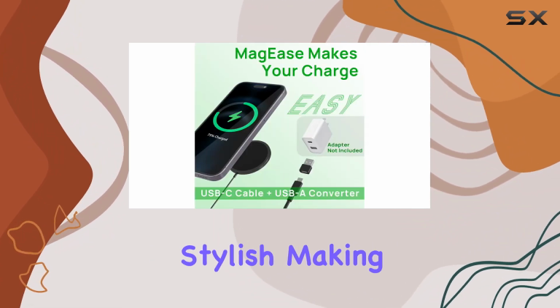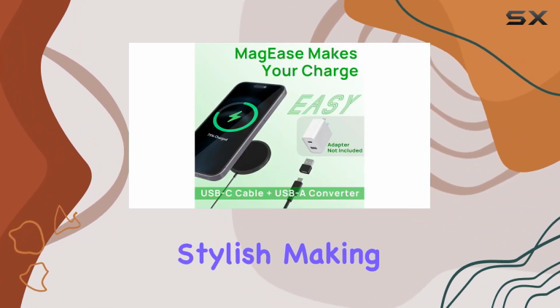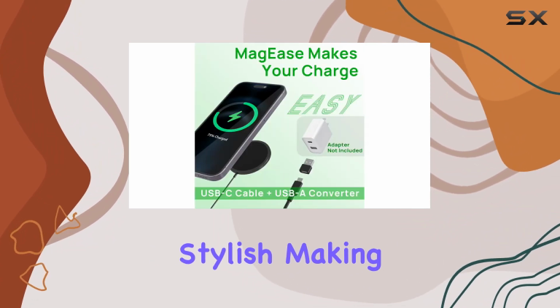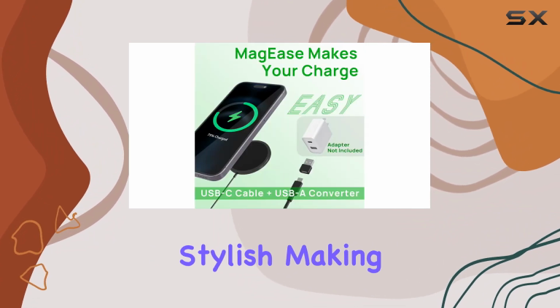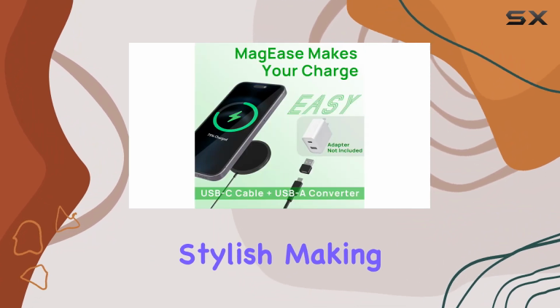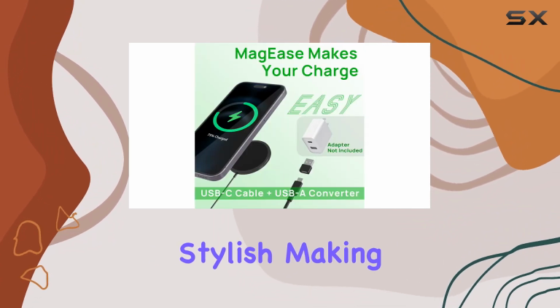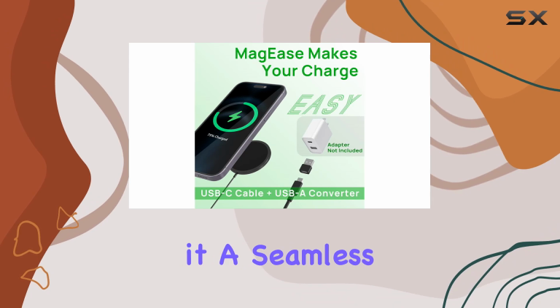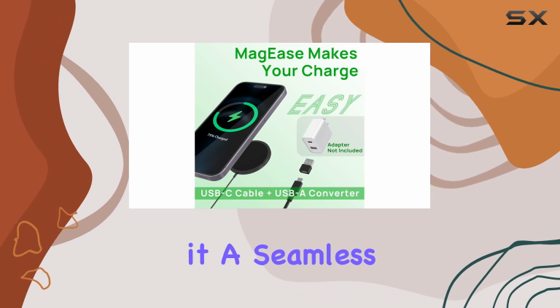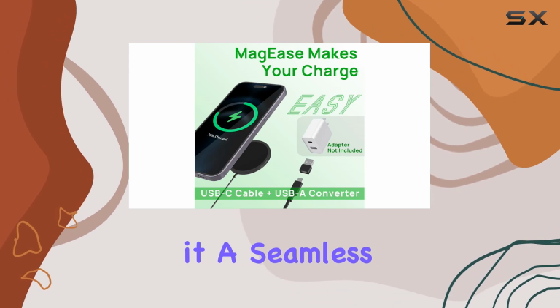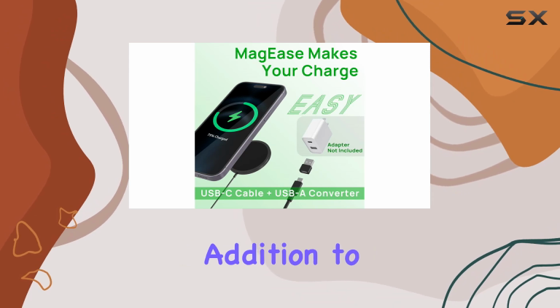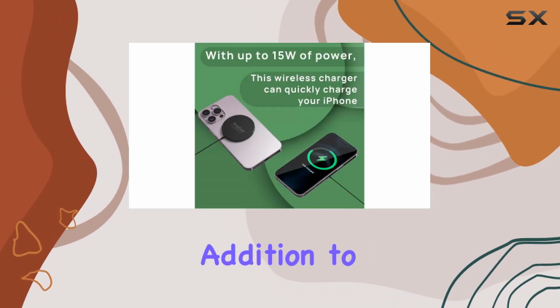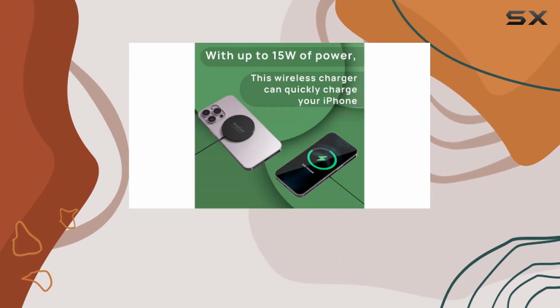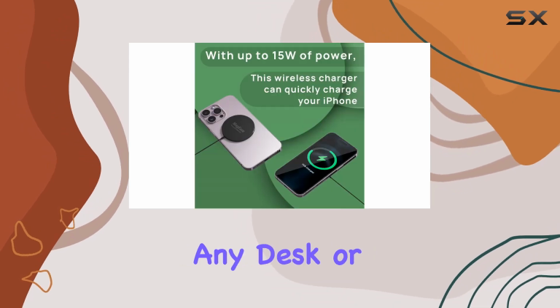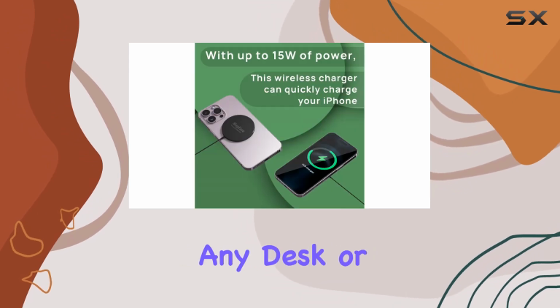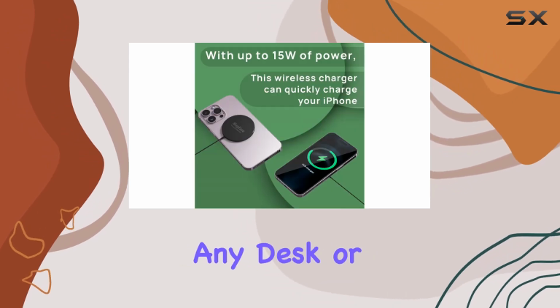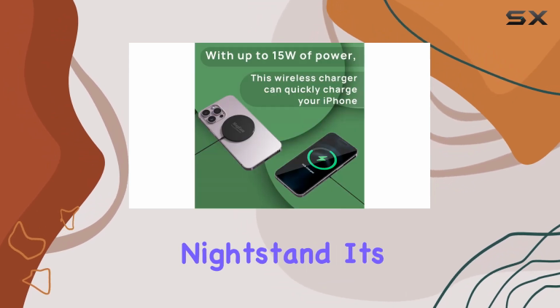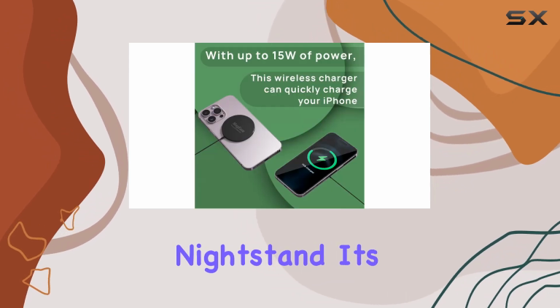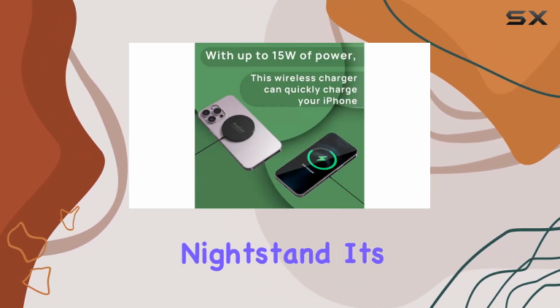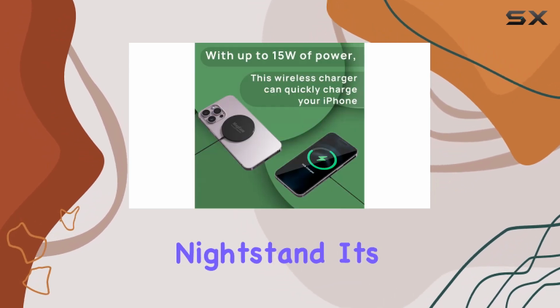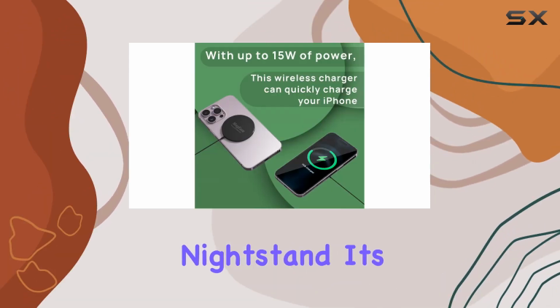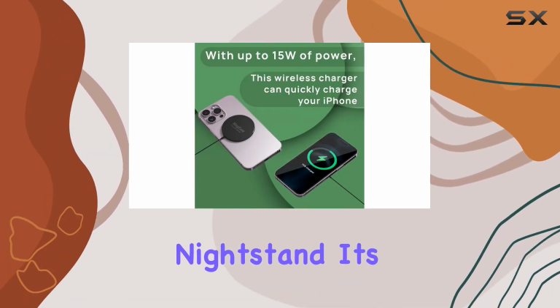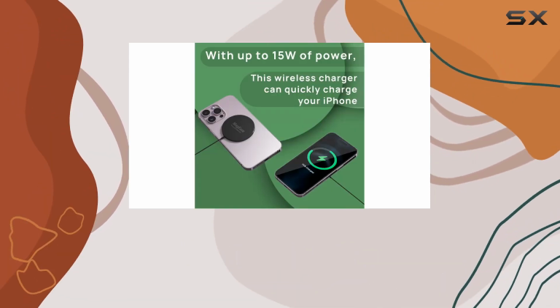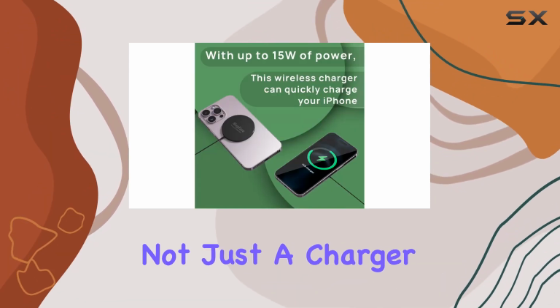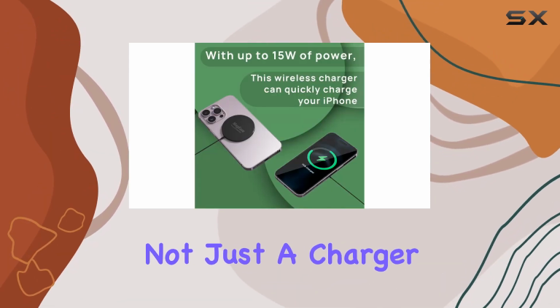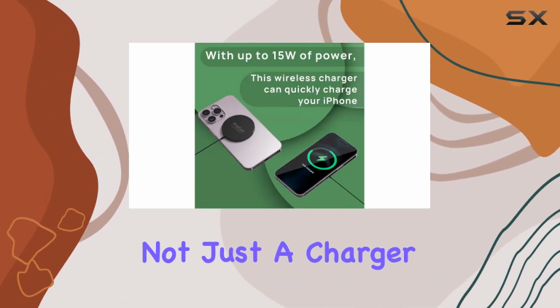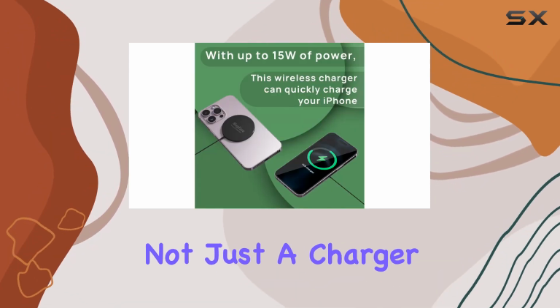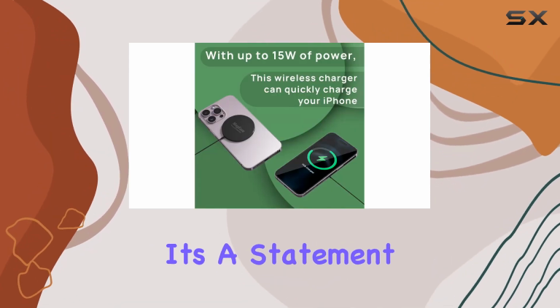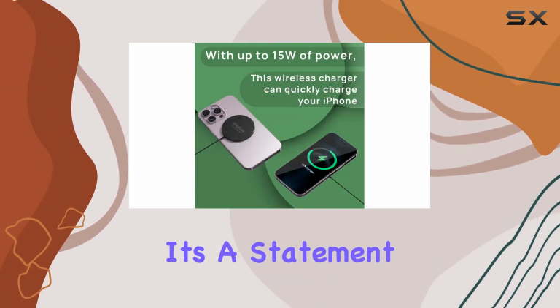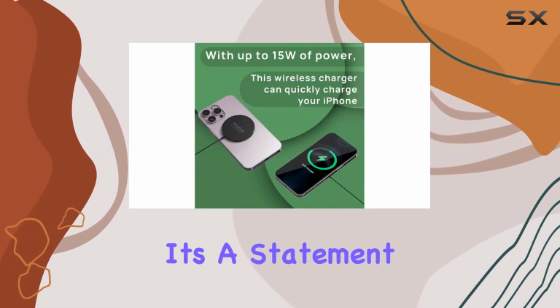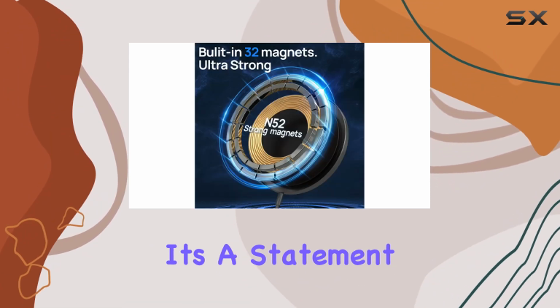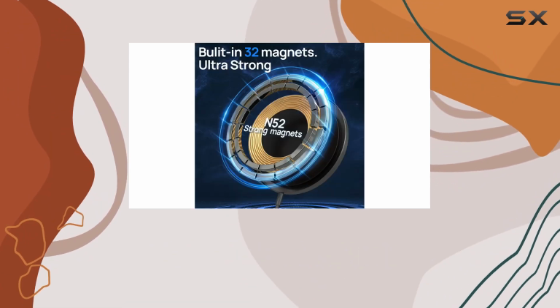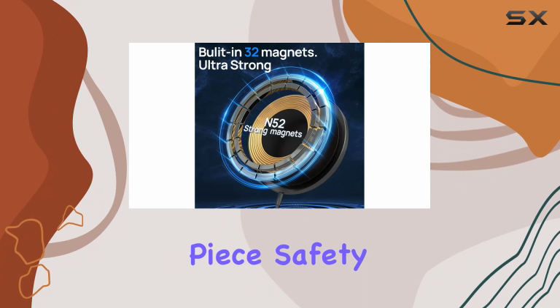Design matters, and the Maggie's doesn't disappoint. It's sleek and stylish, making it a seamless addition to any desk or nightstand. It's not just a charger — it's a statement piece.